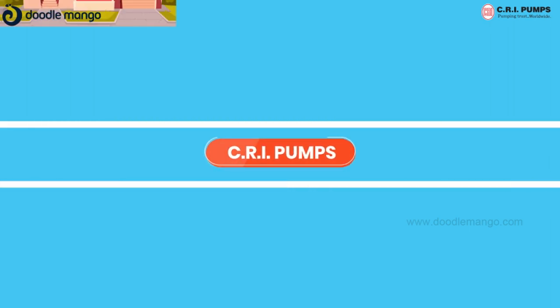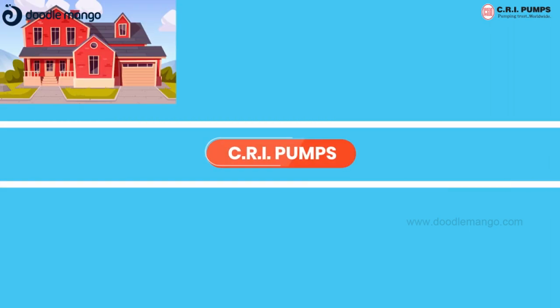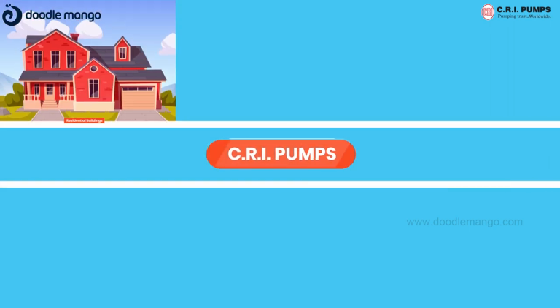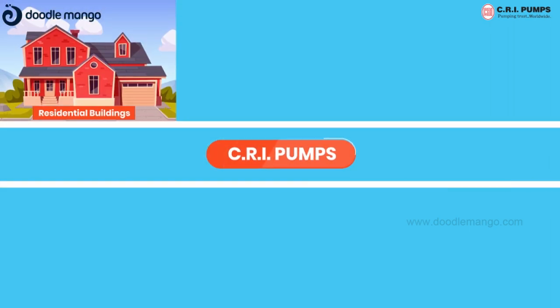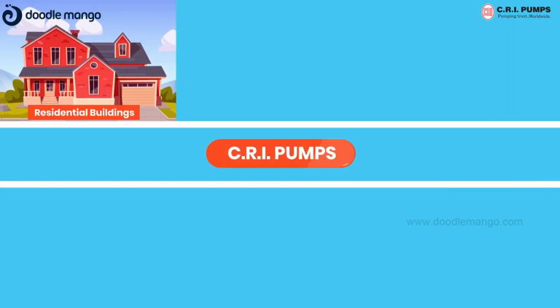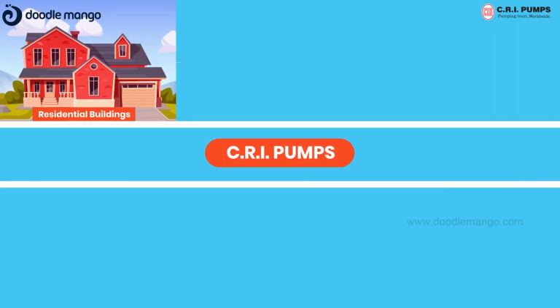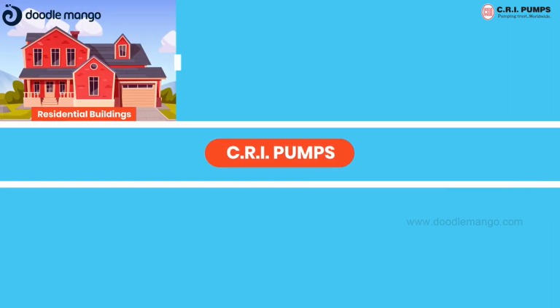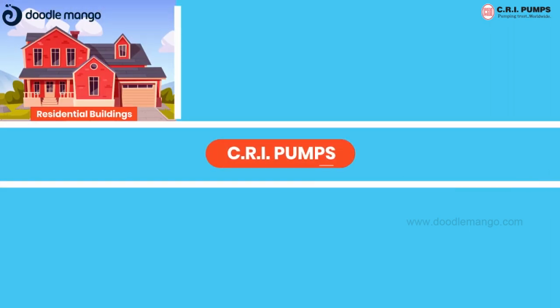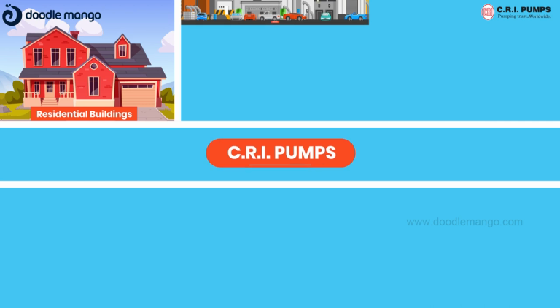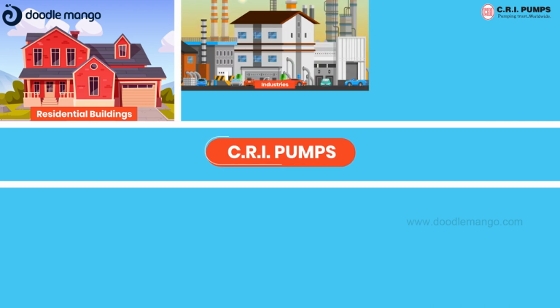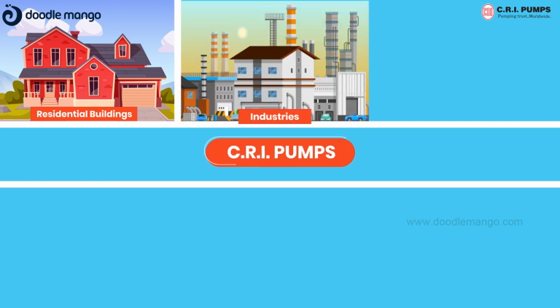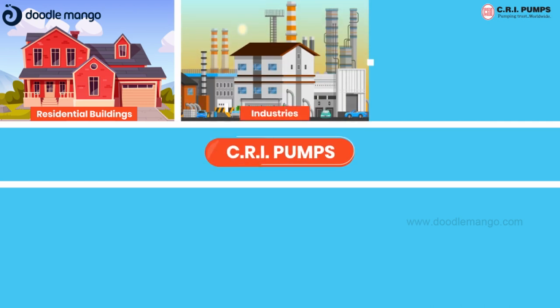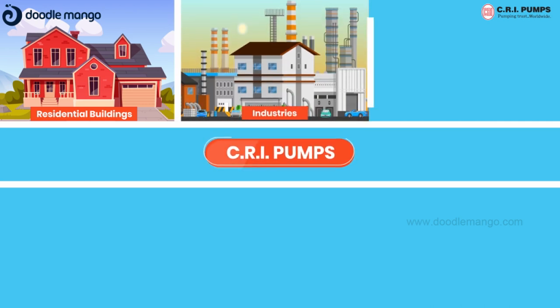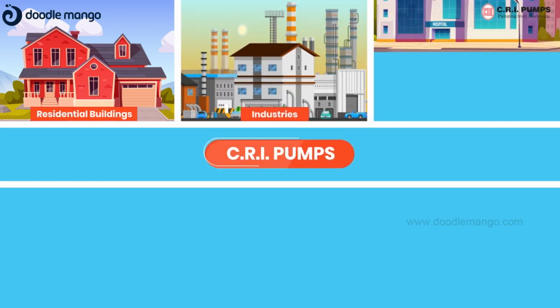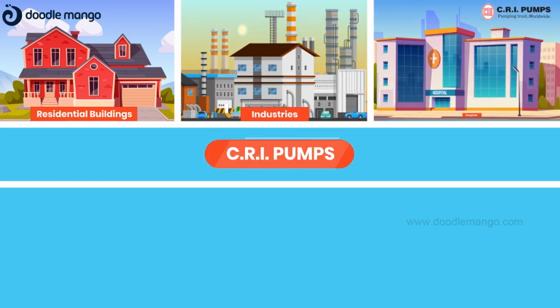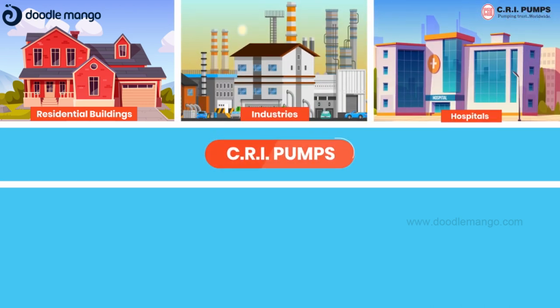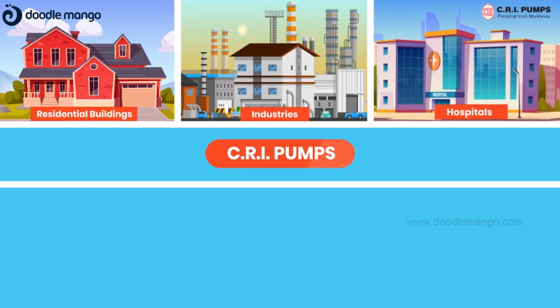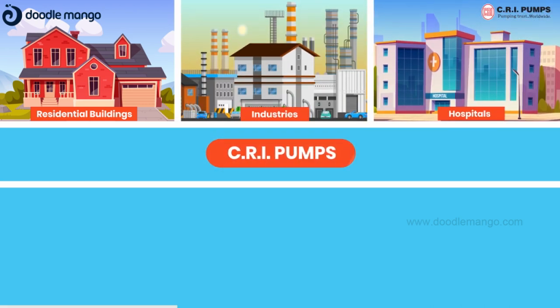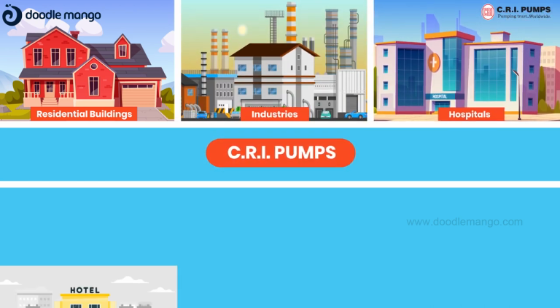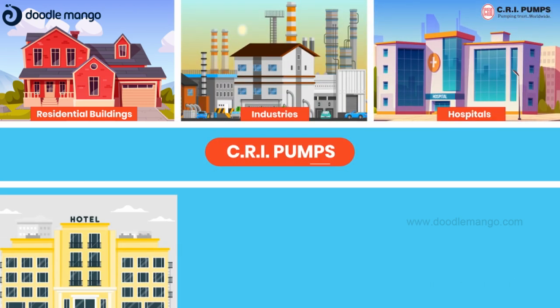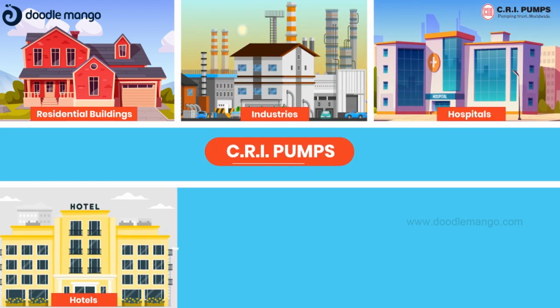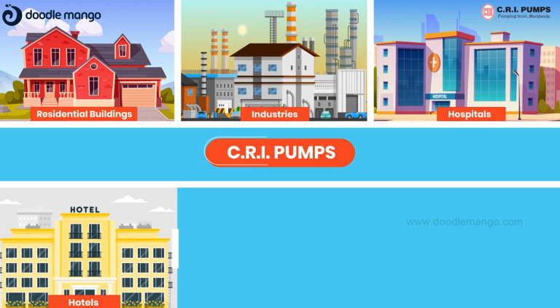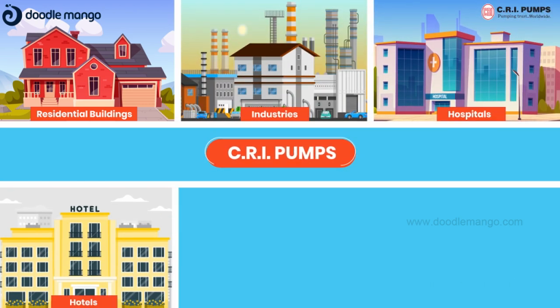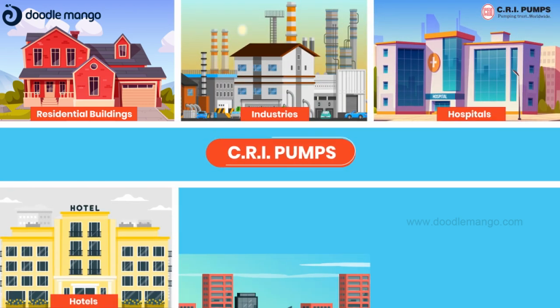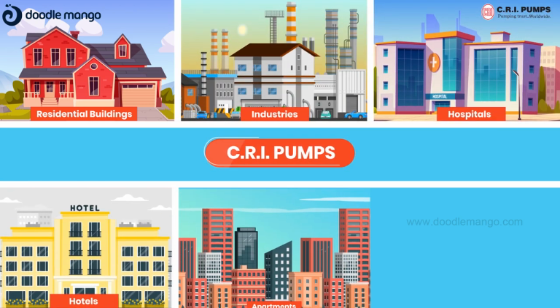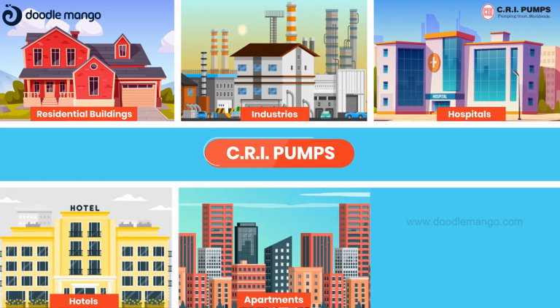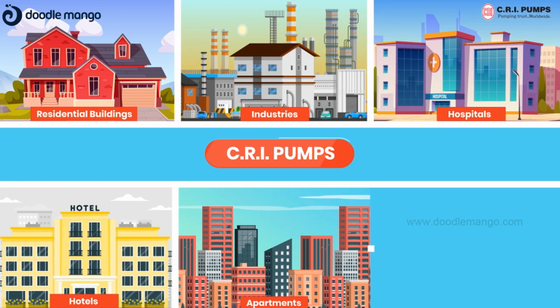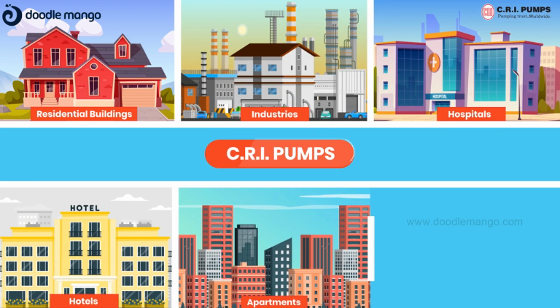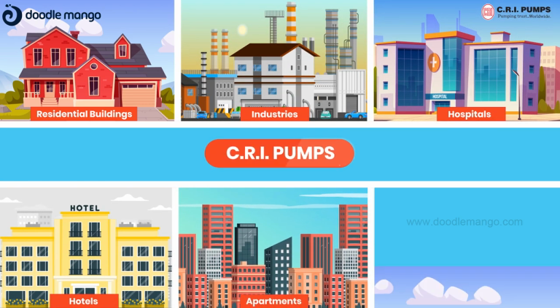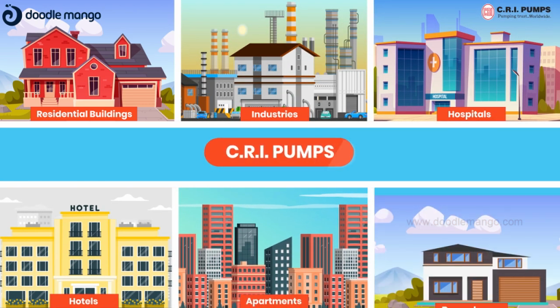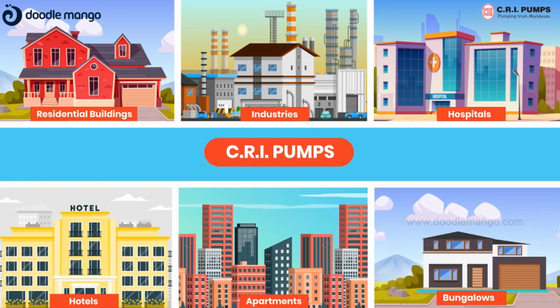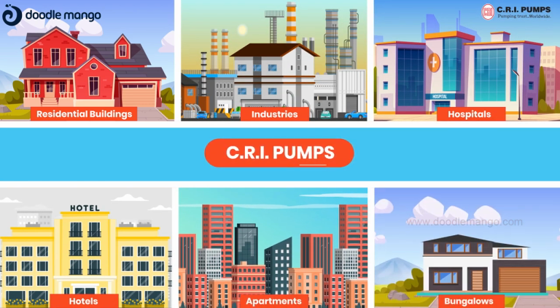Pressure booster pumps are widely used in various places such as residential buildings, industries, hospitals, hotels, apartments, bungalows, and more.